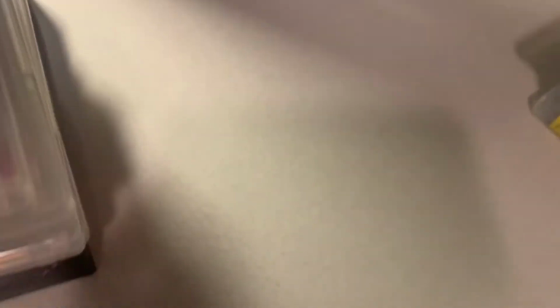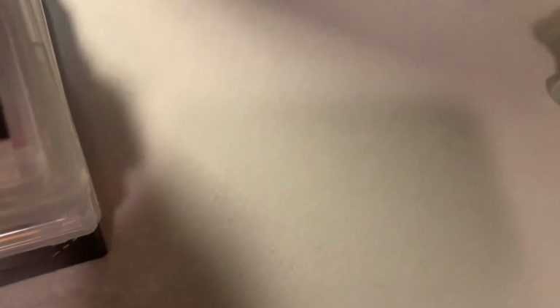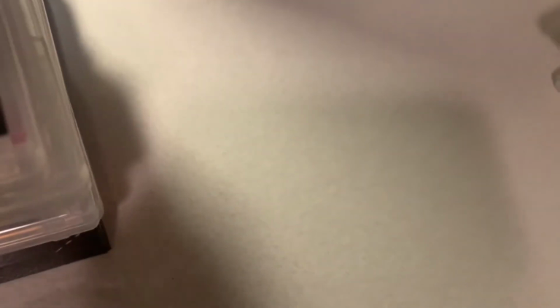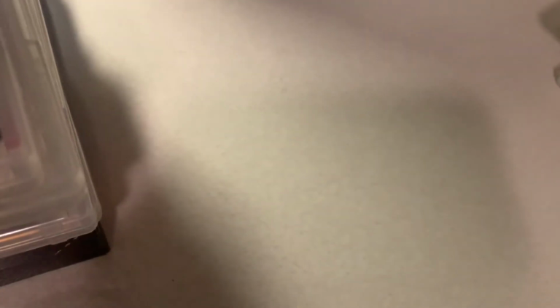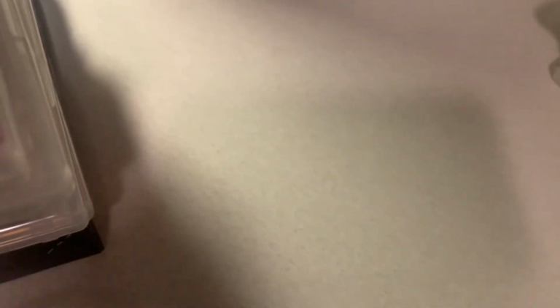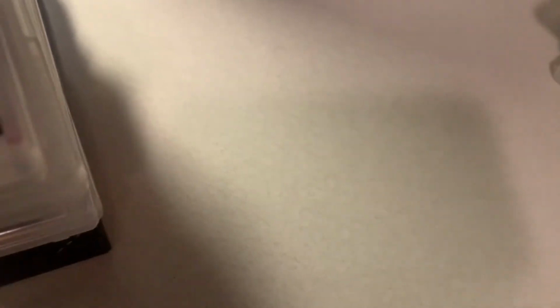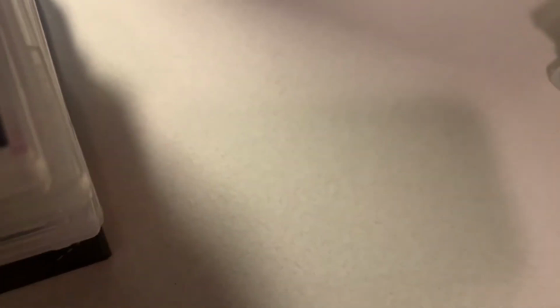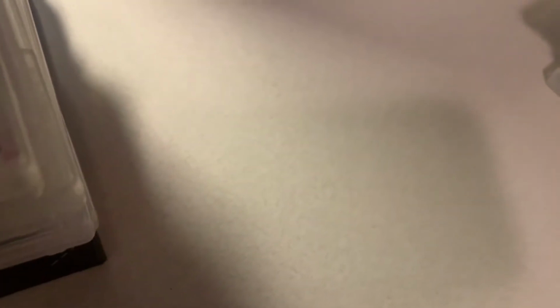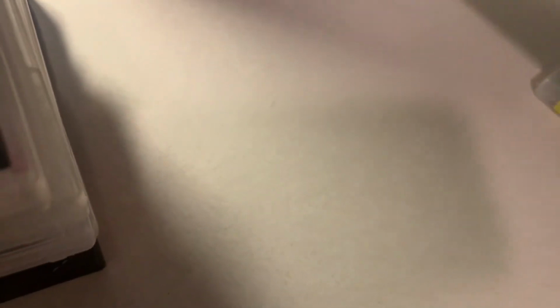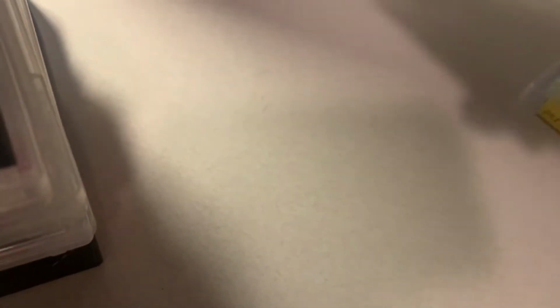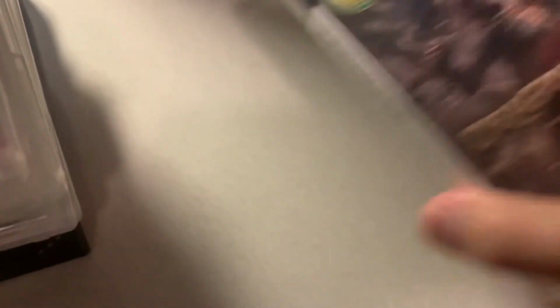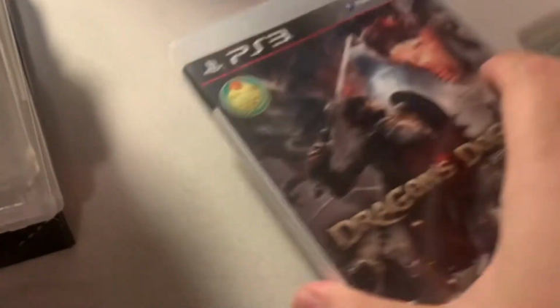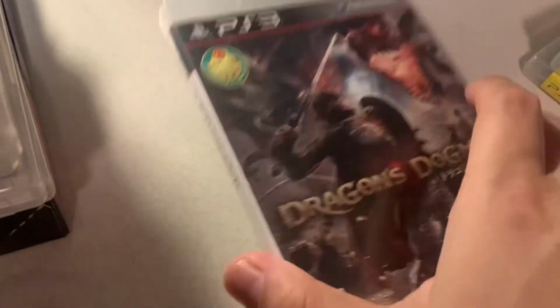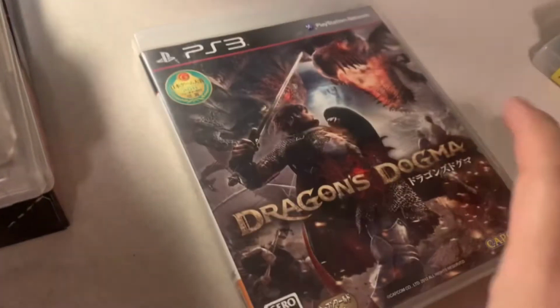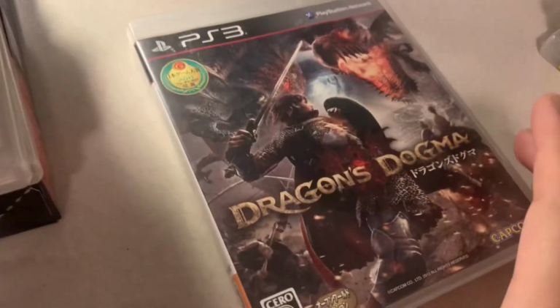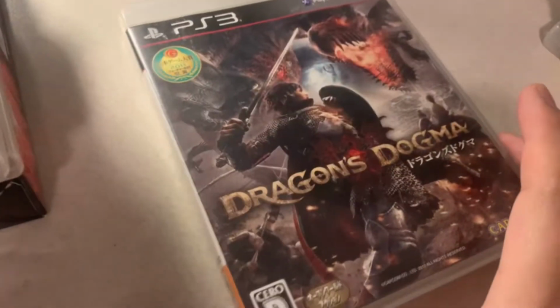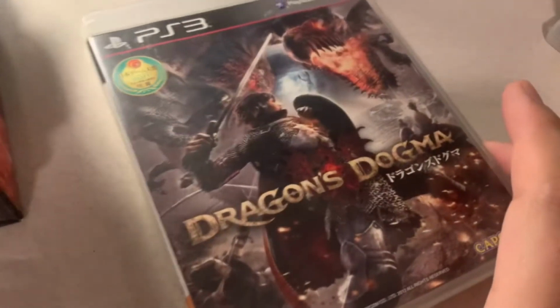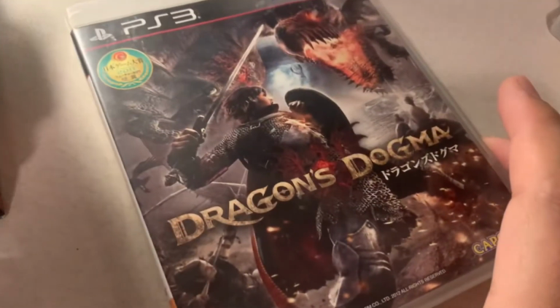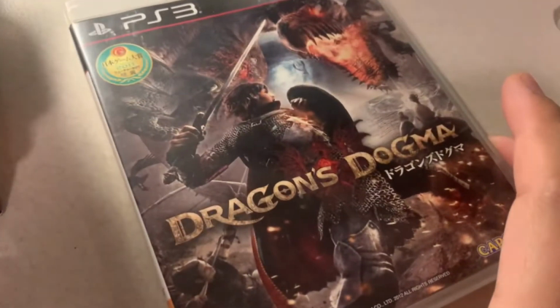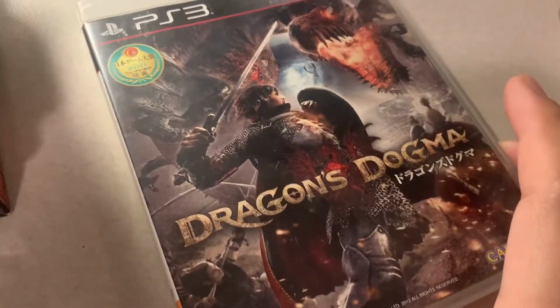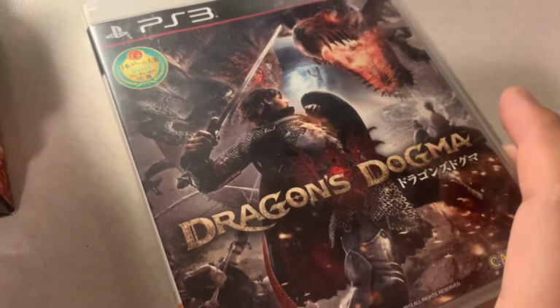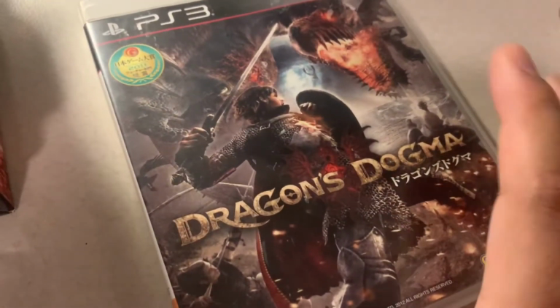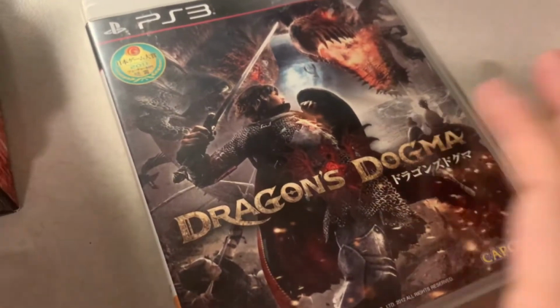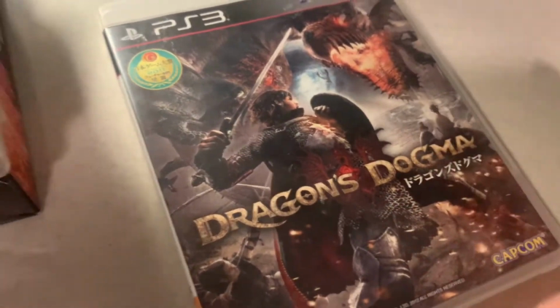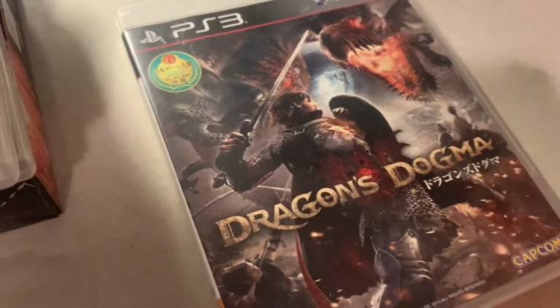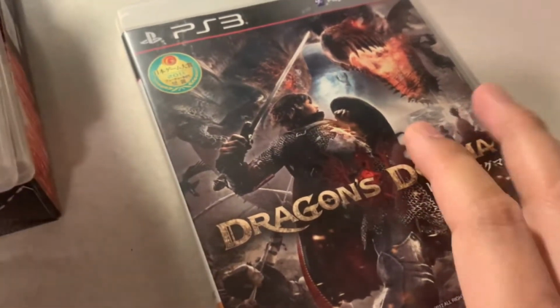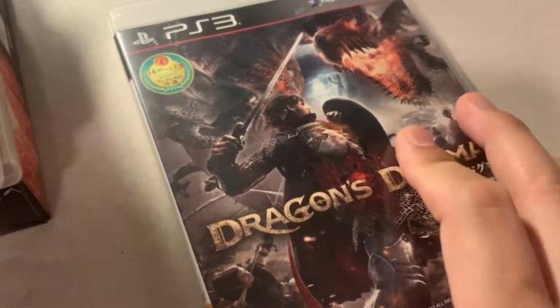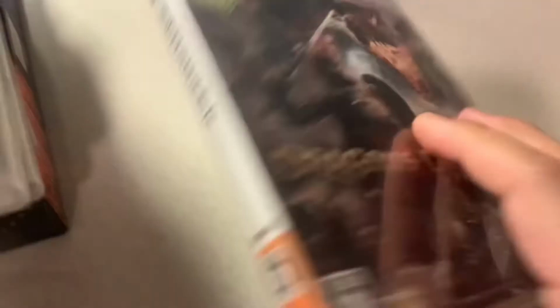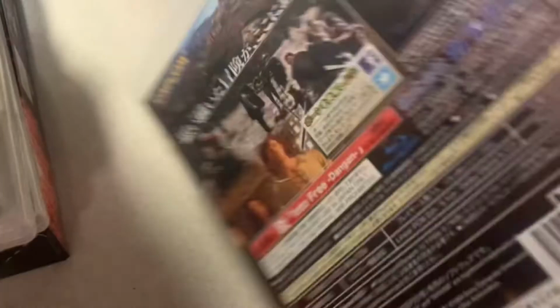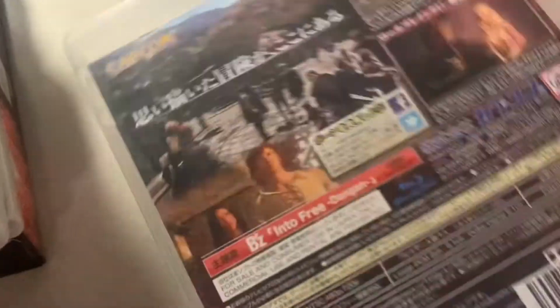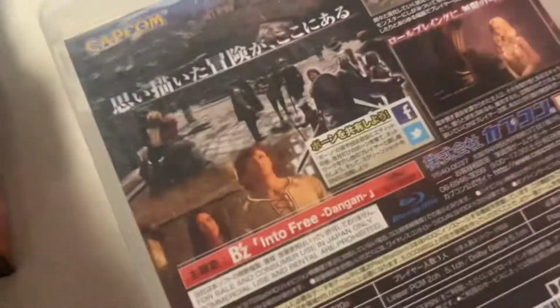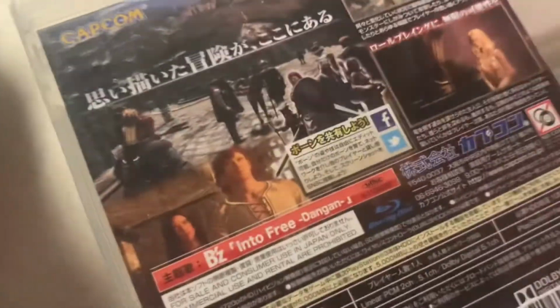Part of the PS3 lot — Dragon's Dogma, which did also come out in North America.